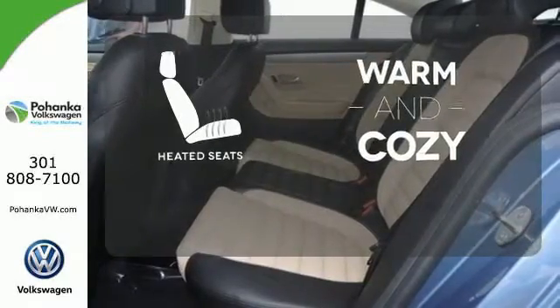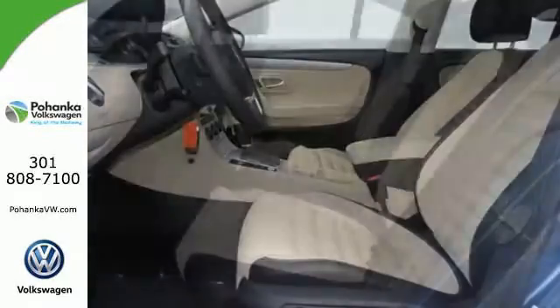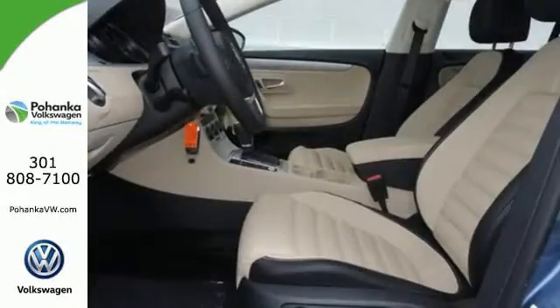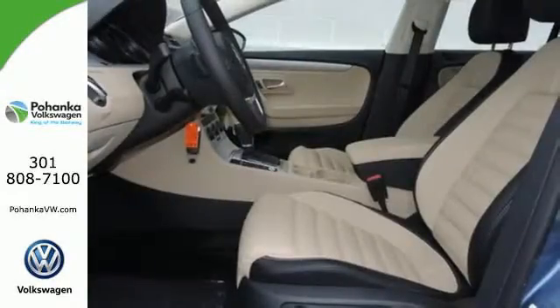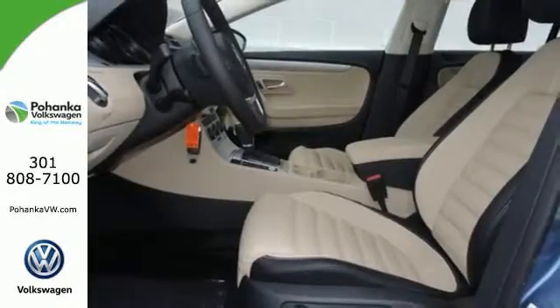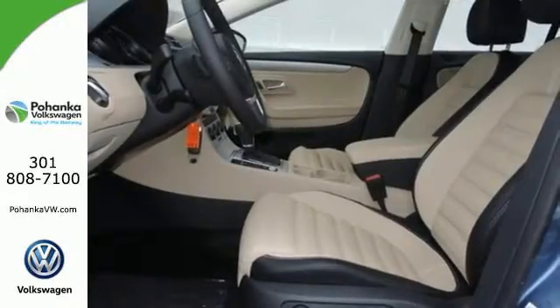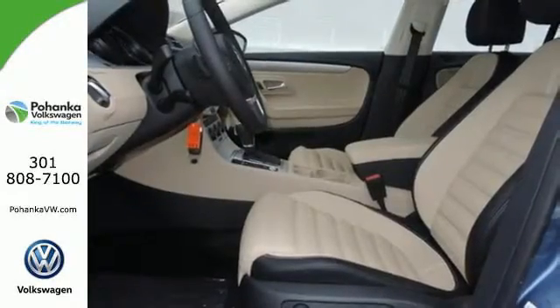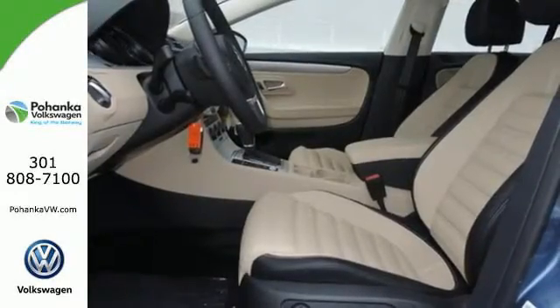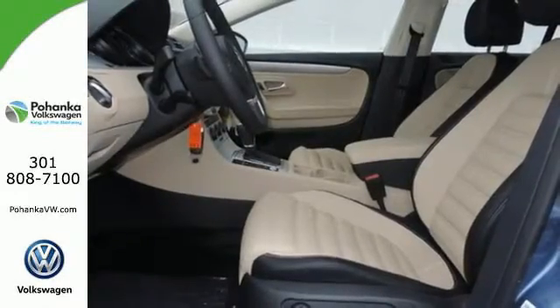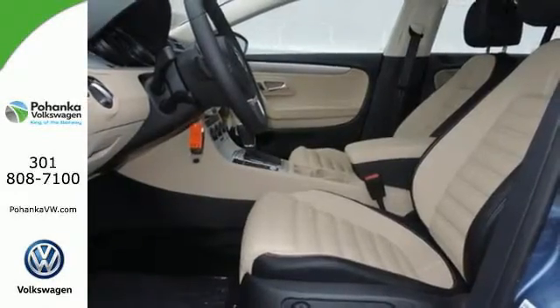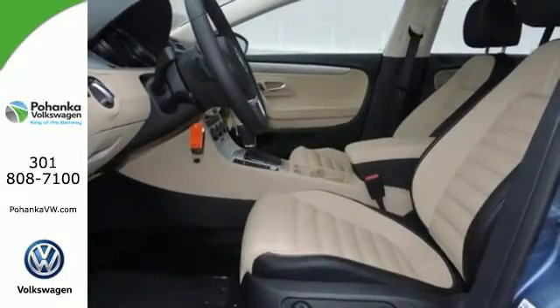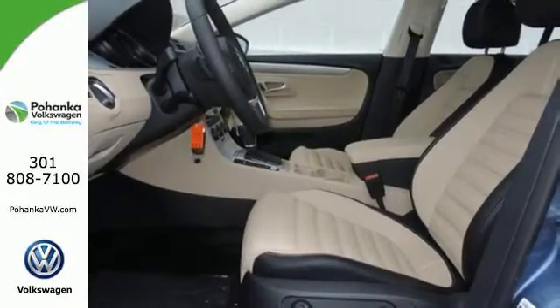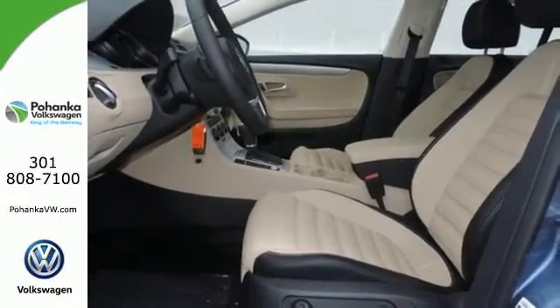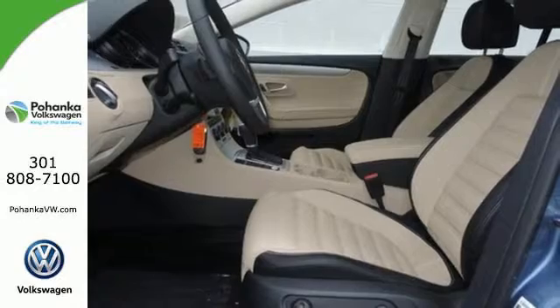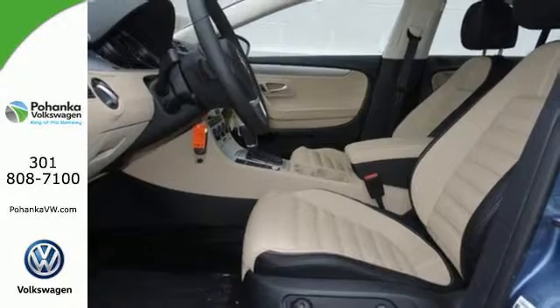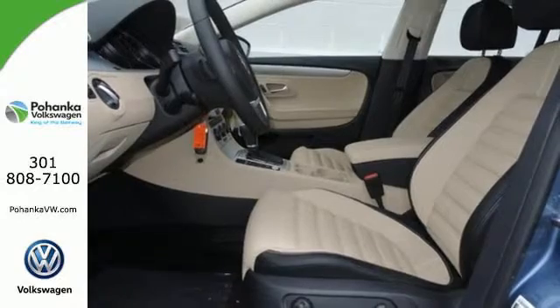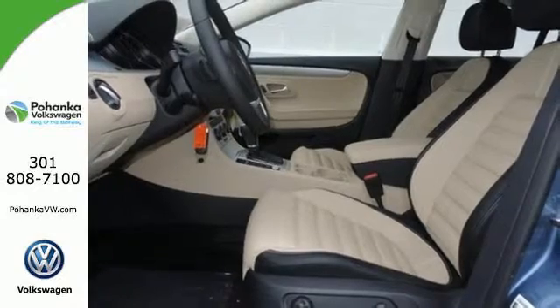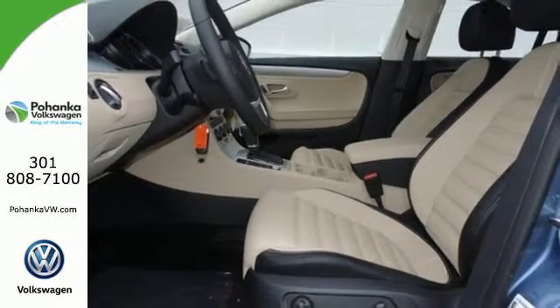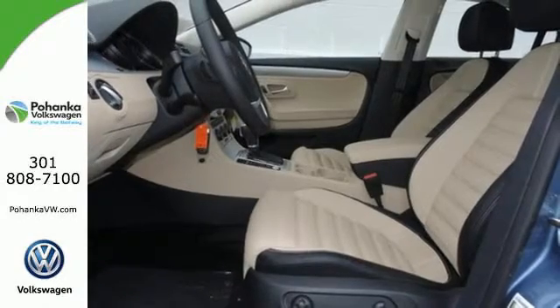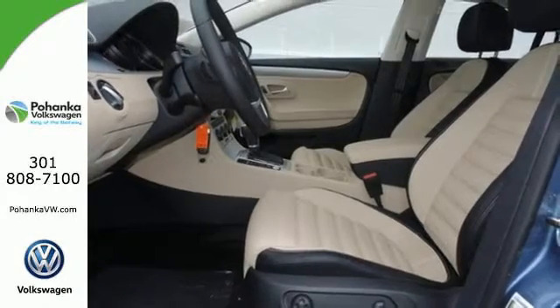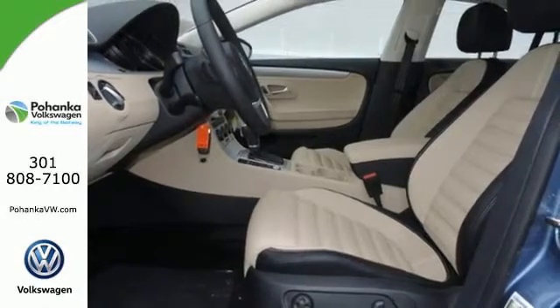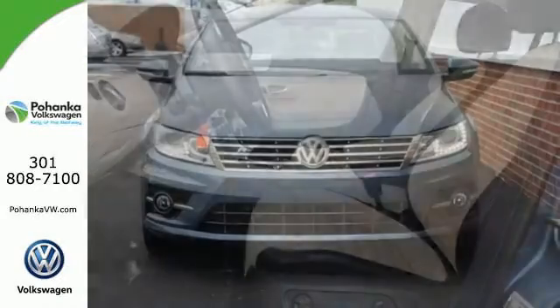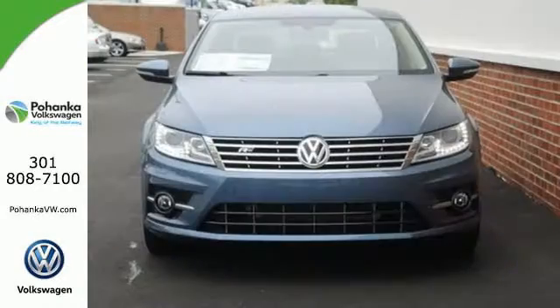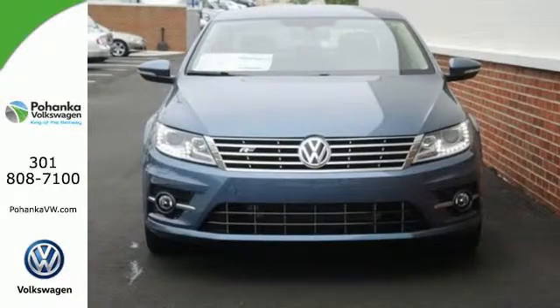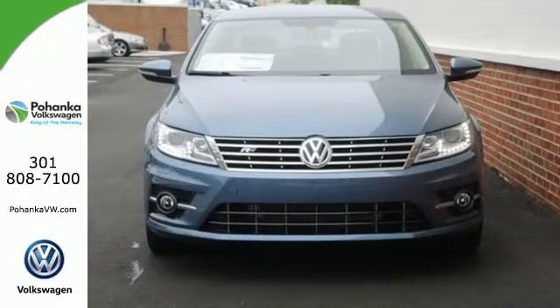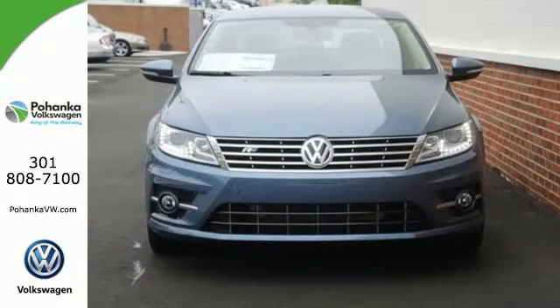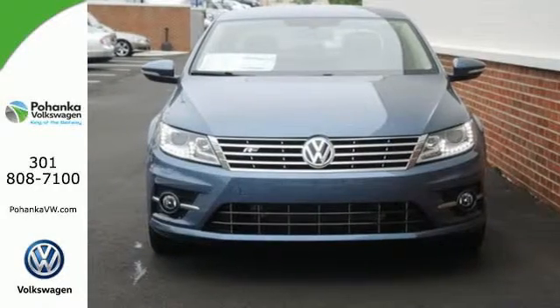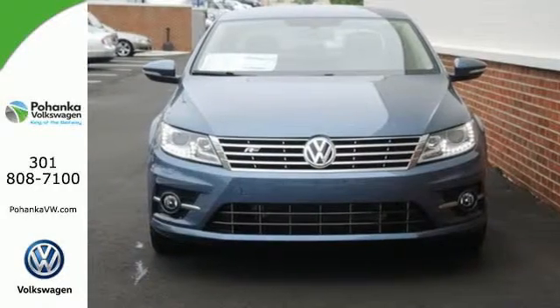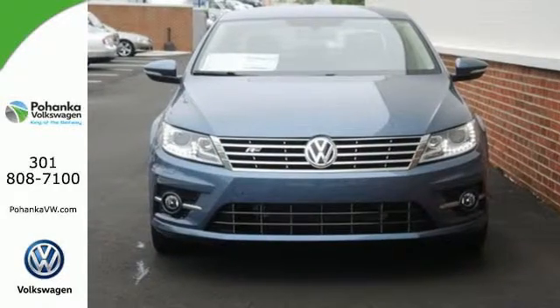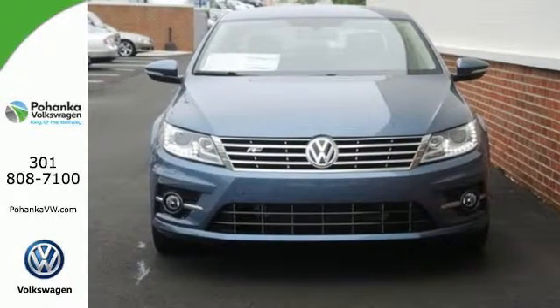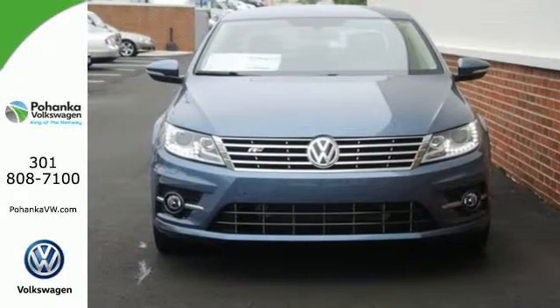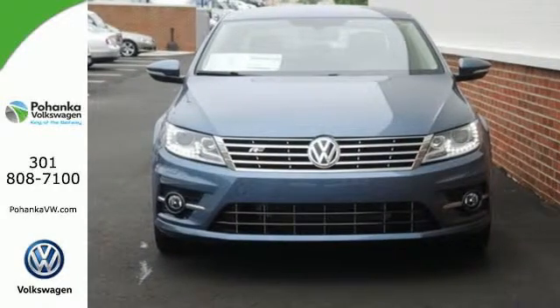Style that sweeps you off your feet and a sleek presence that makes it easy to love. Take this CC home today.